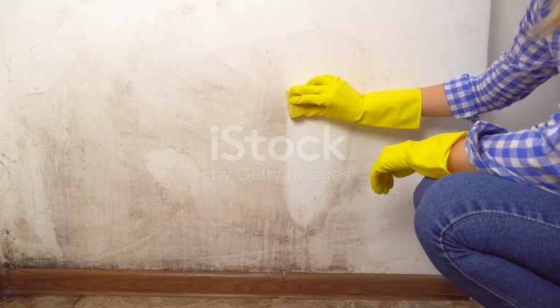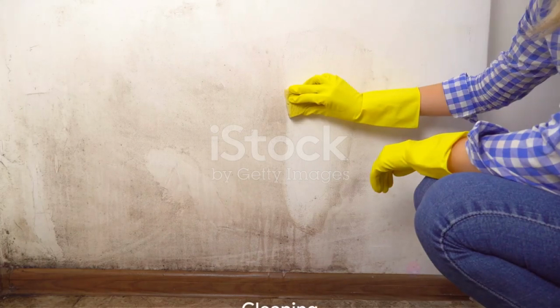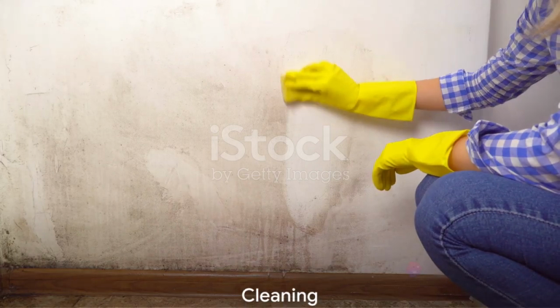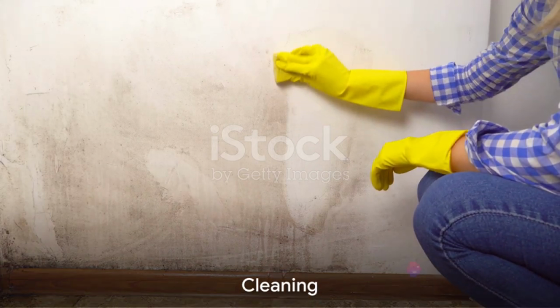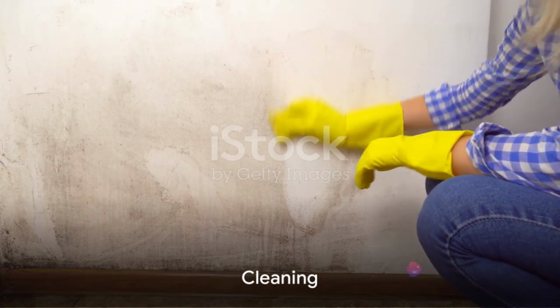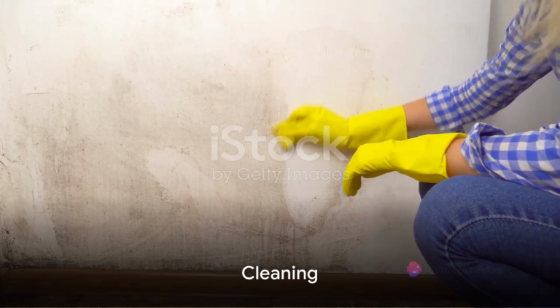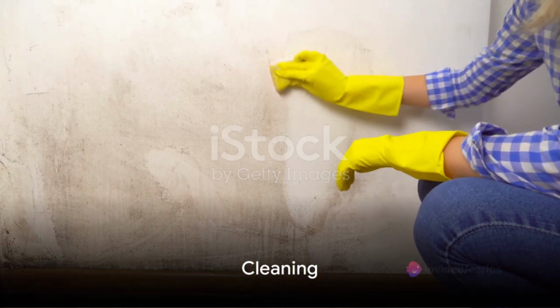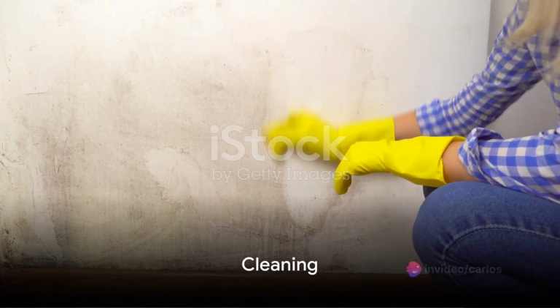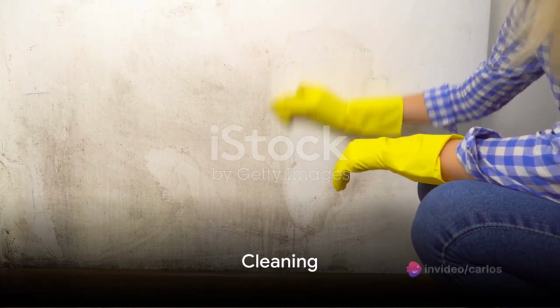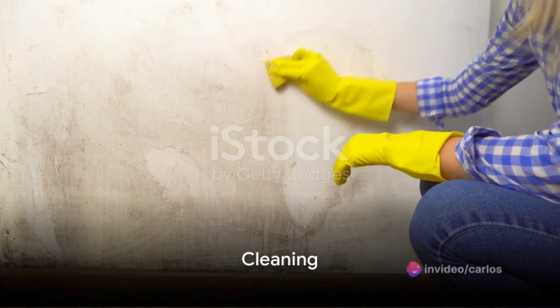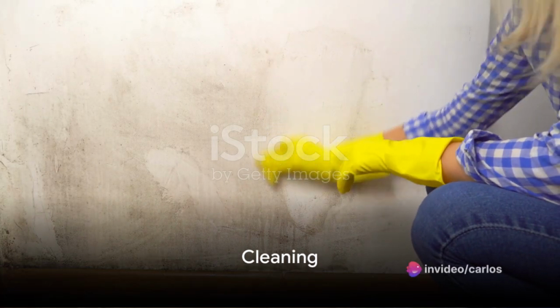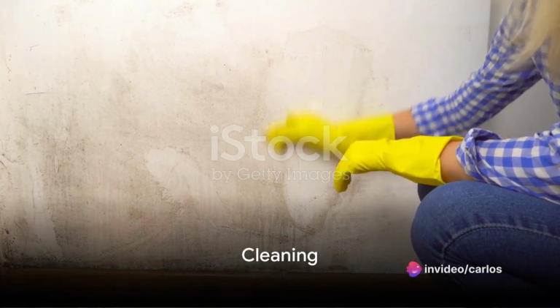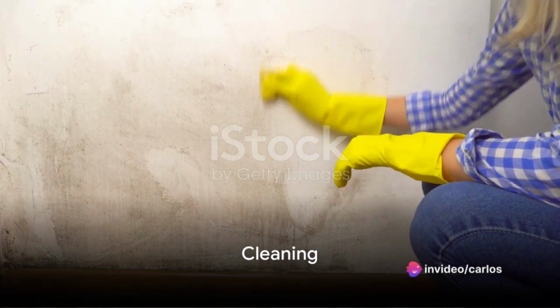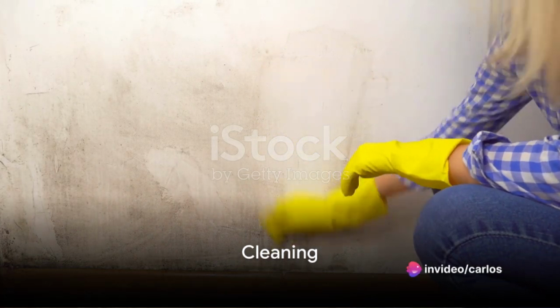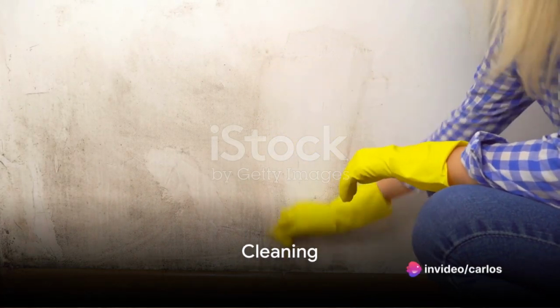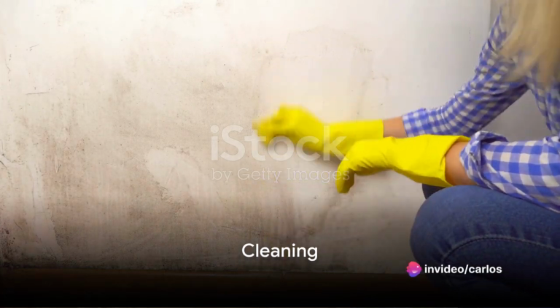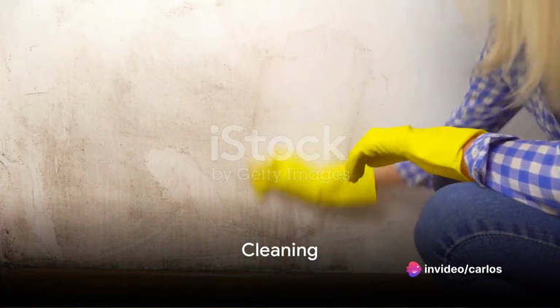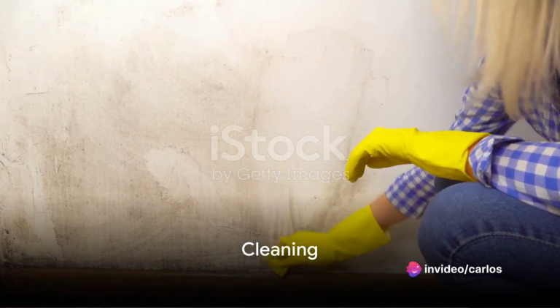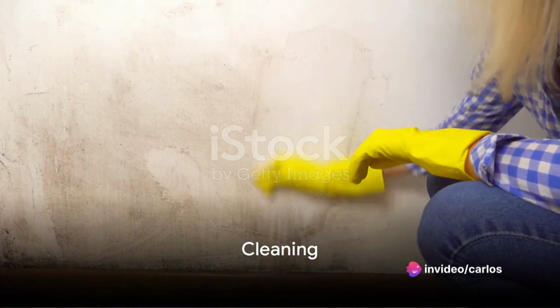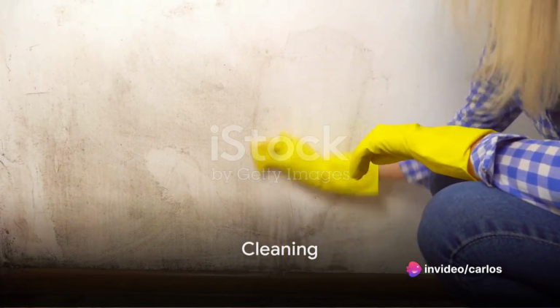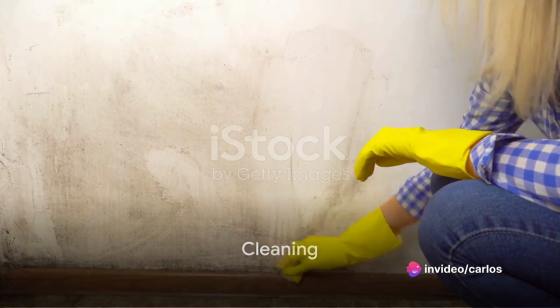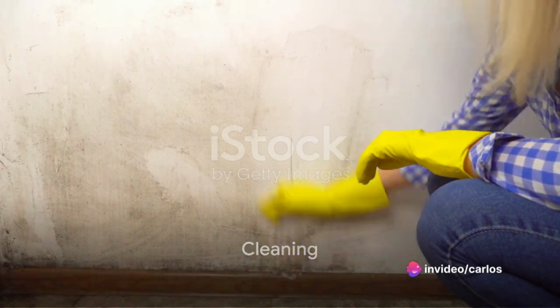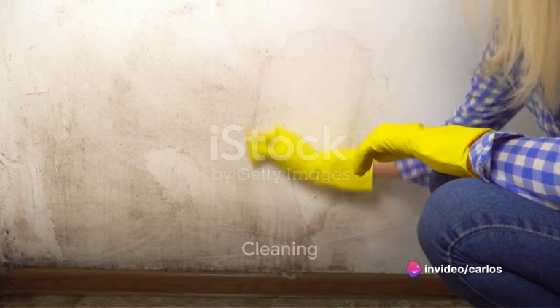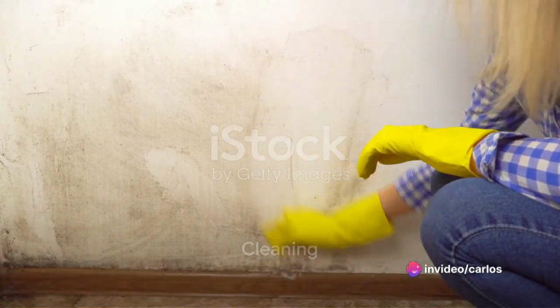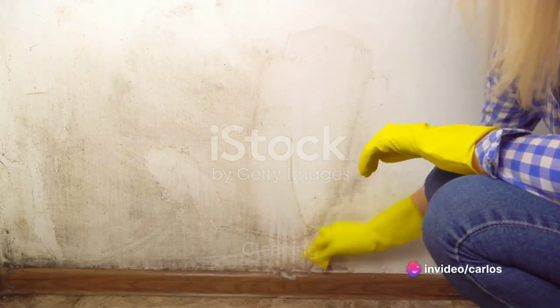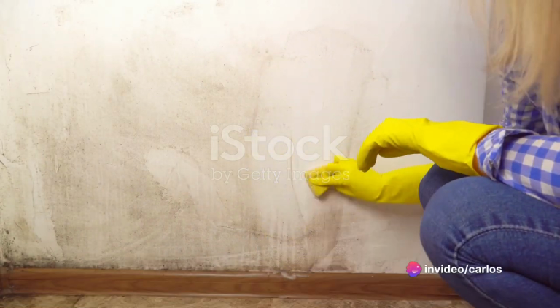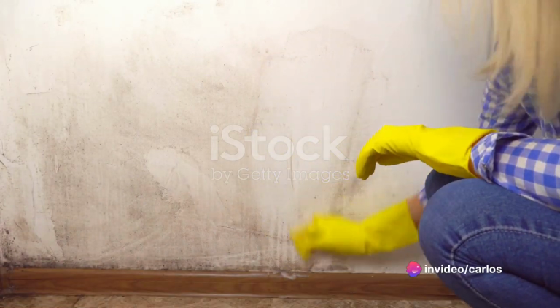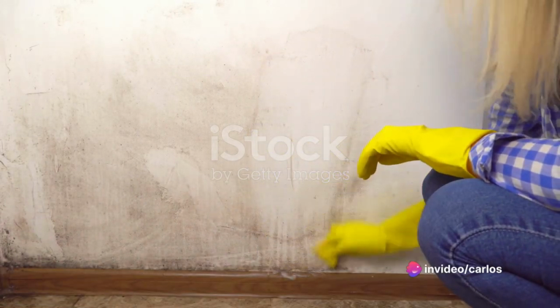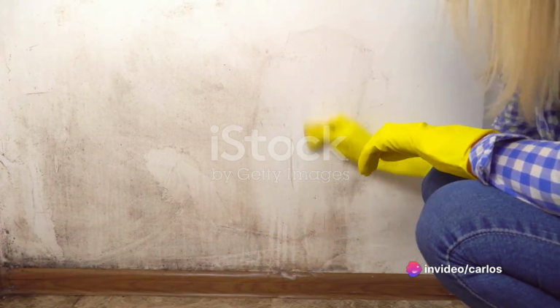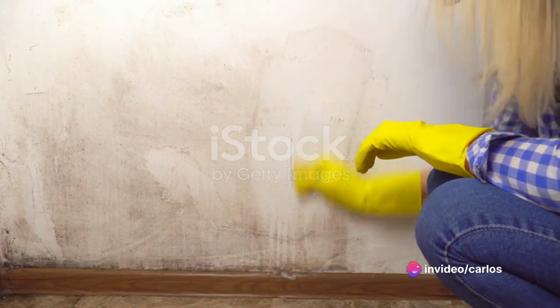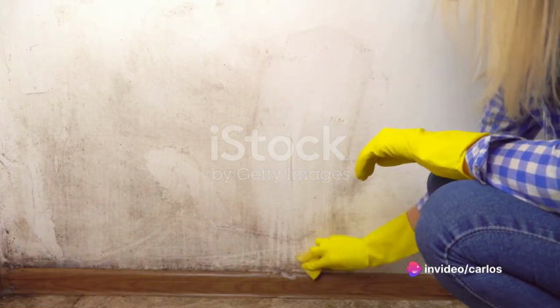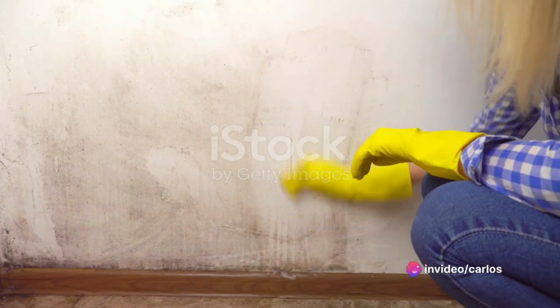Ever wondered about the right way to prepare your walls for painting? Well, the first step is all about cleaning.